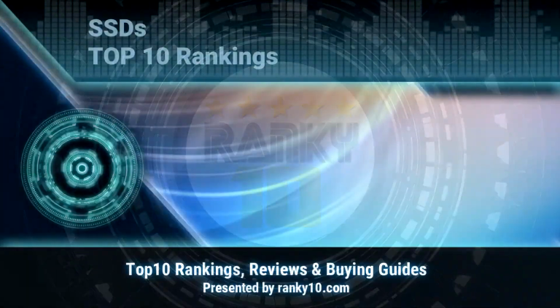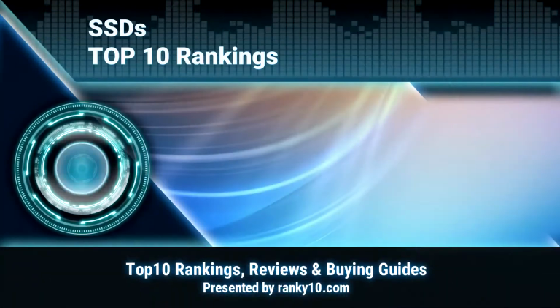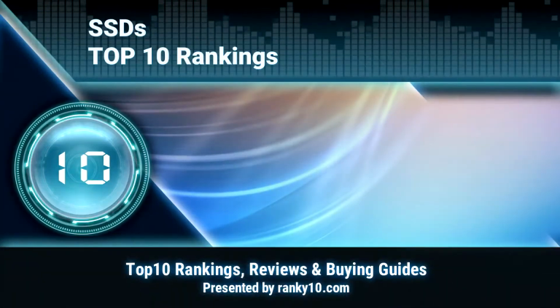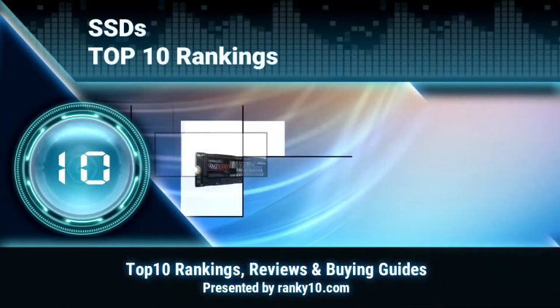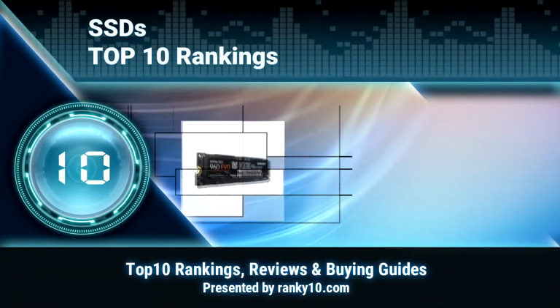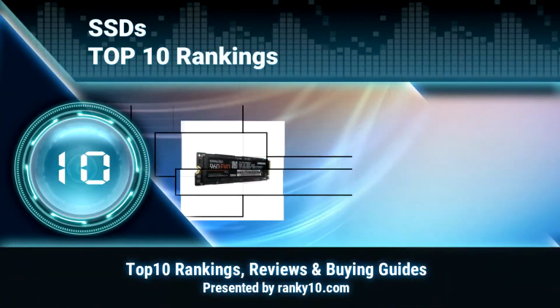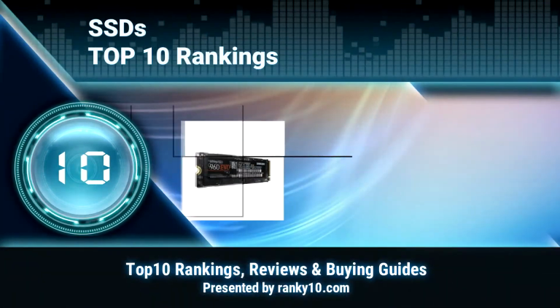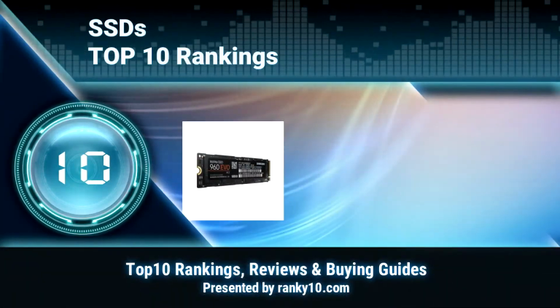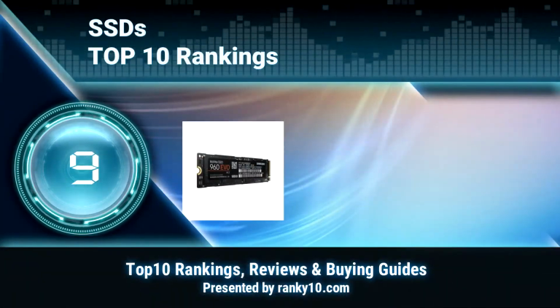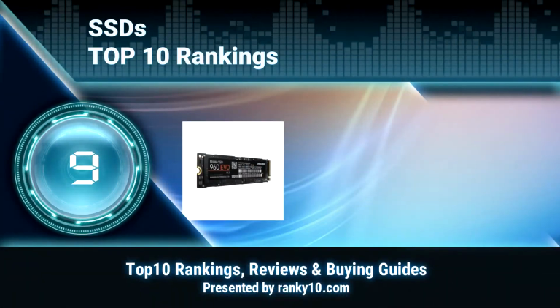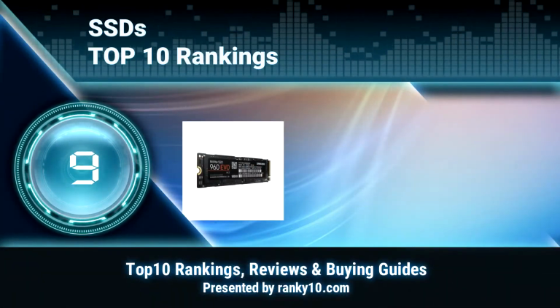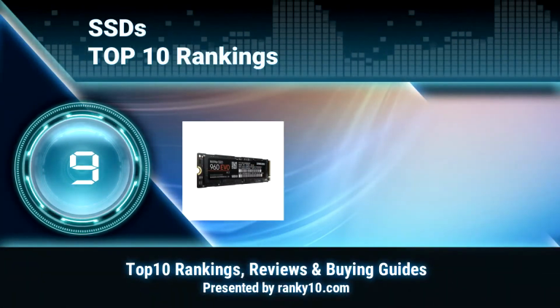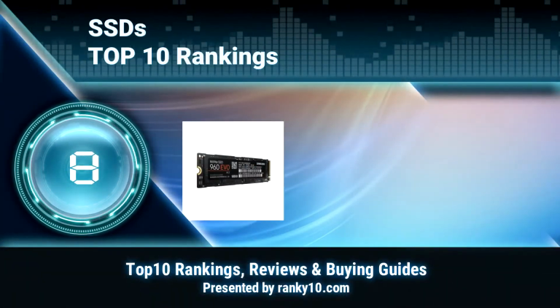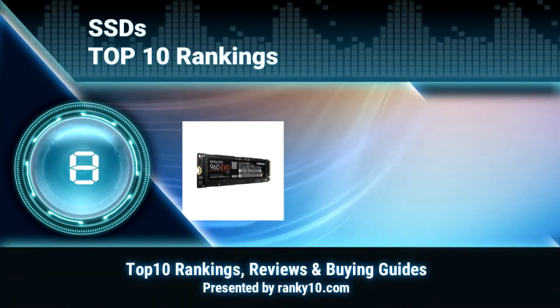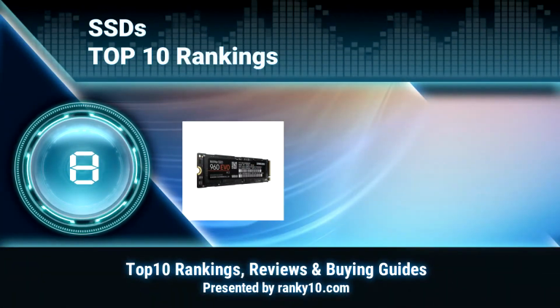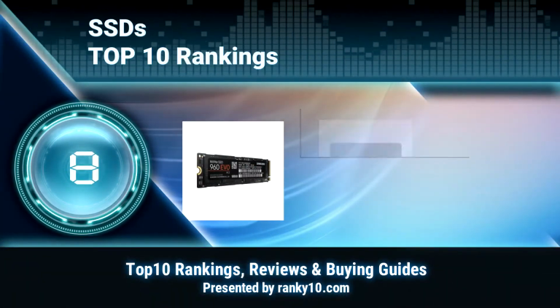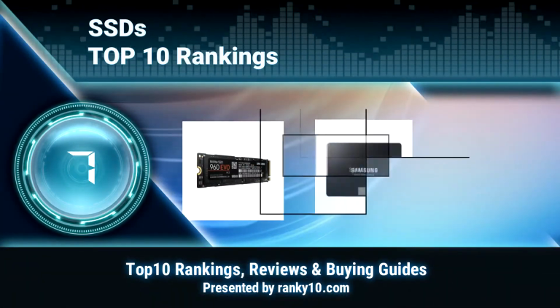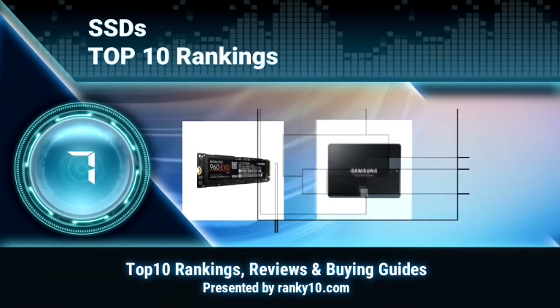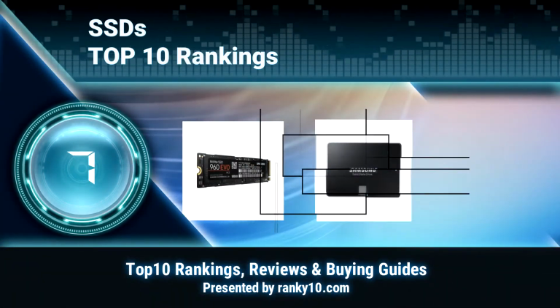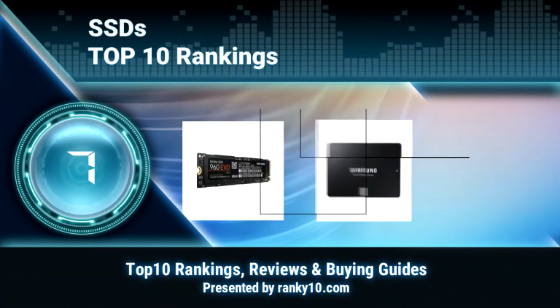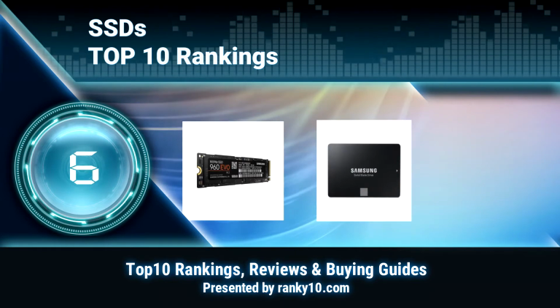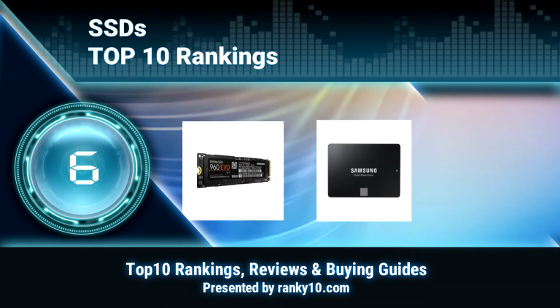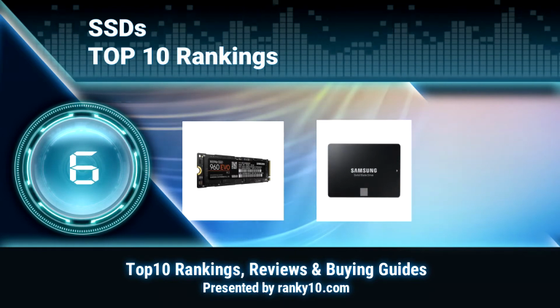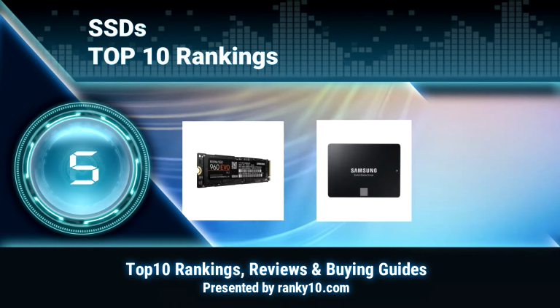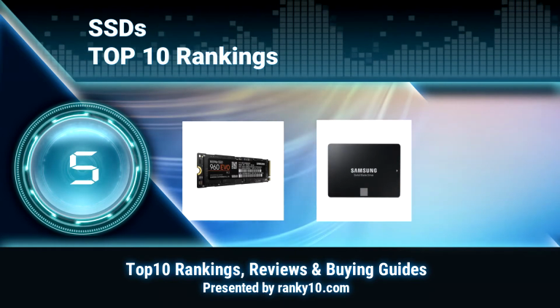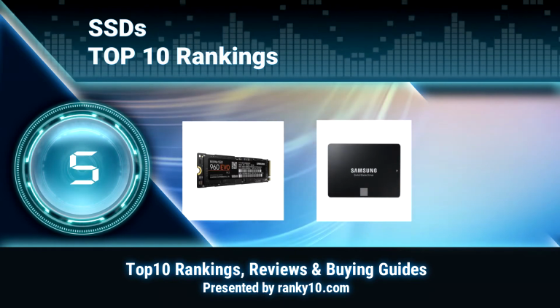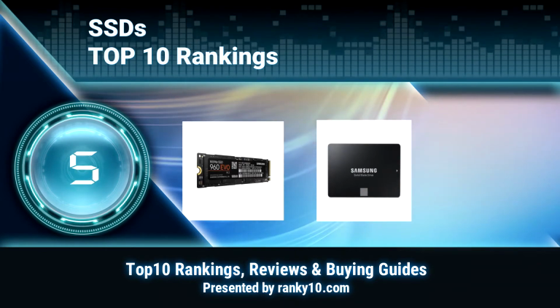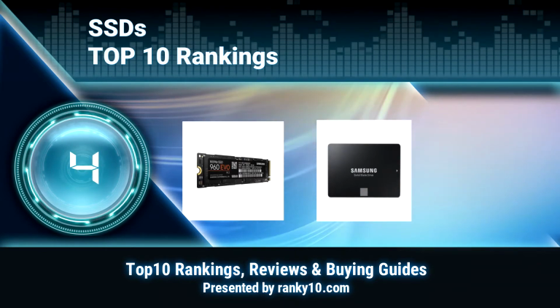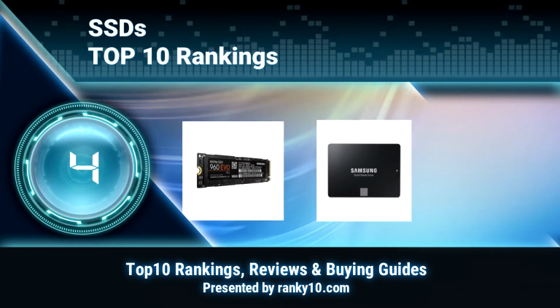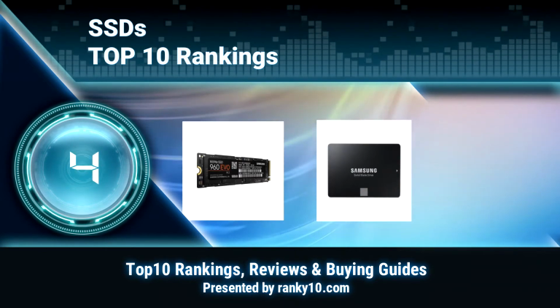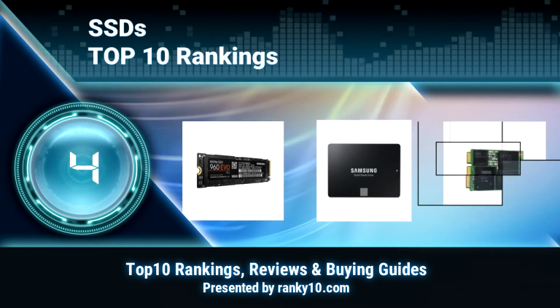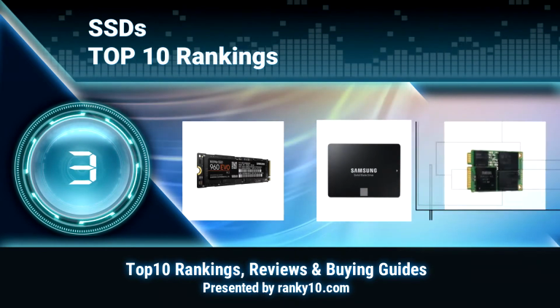Welcome to Ranky 10 Video Rankings. We announce the Top 10 Rankings of SSDs. Let's get started.